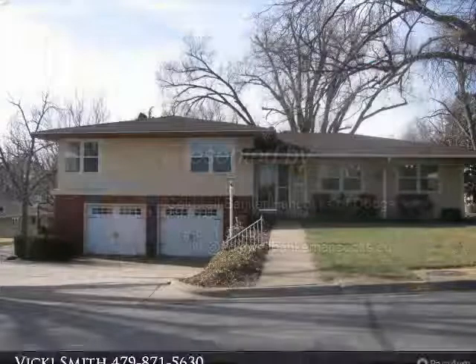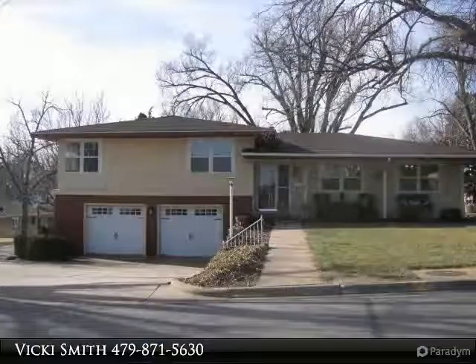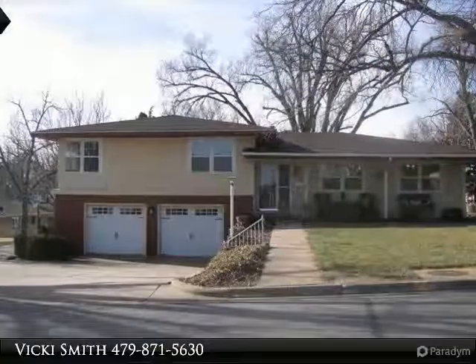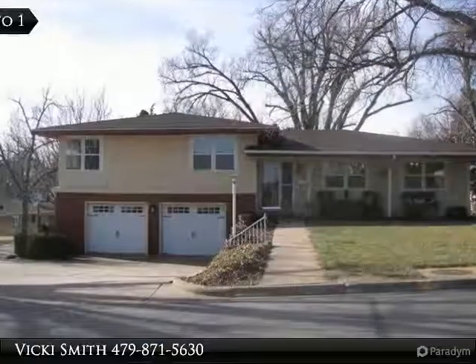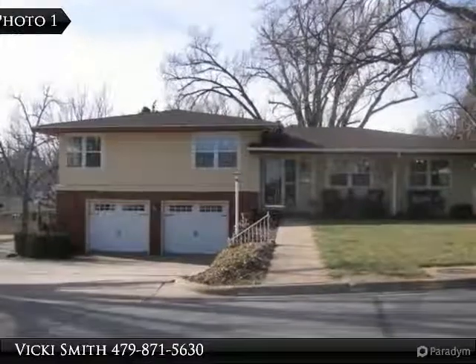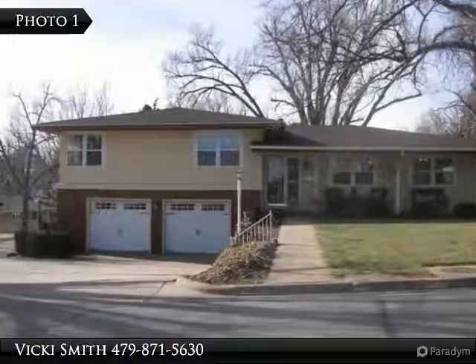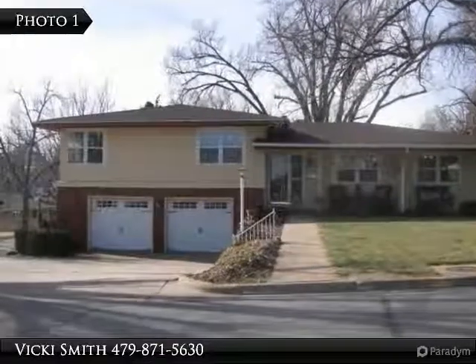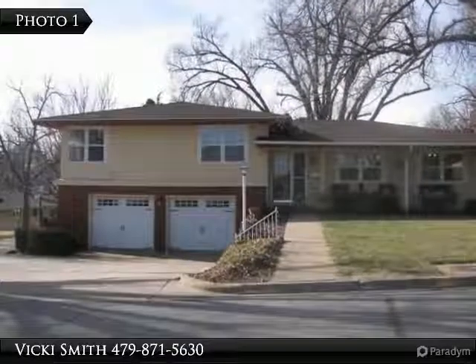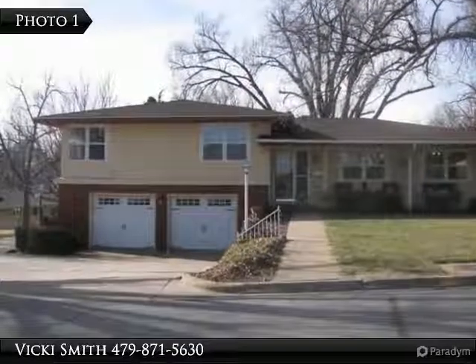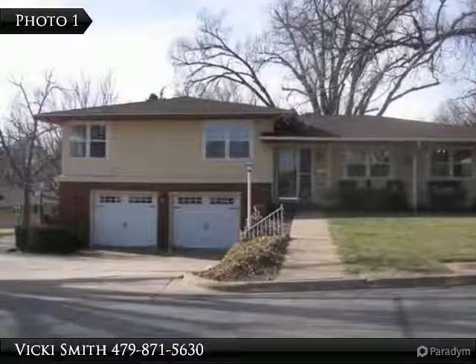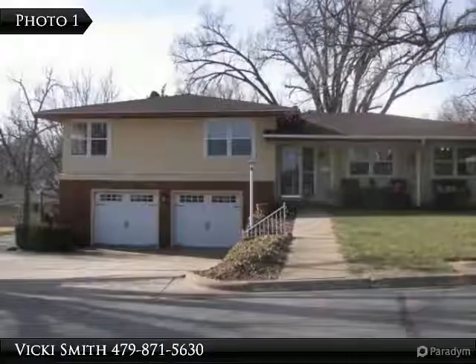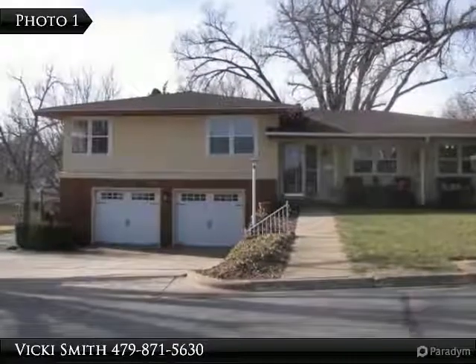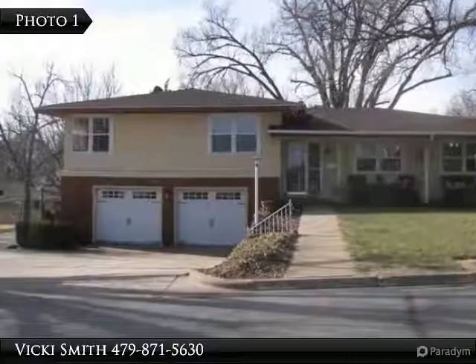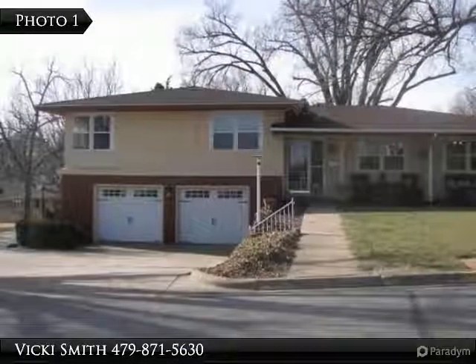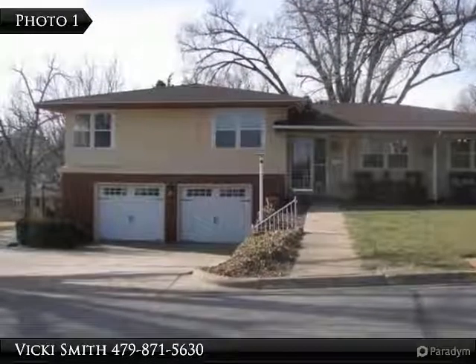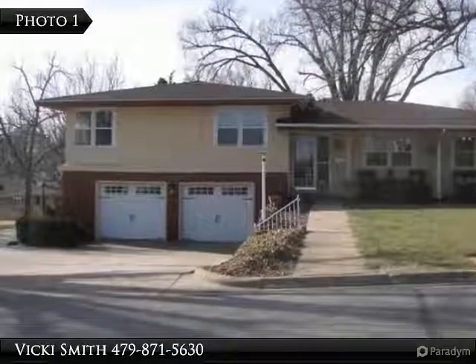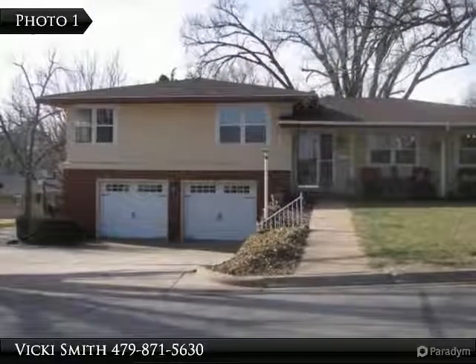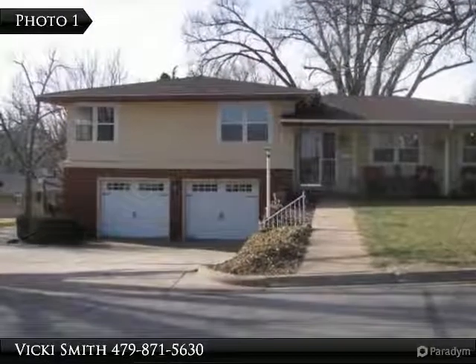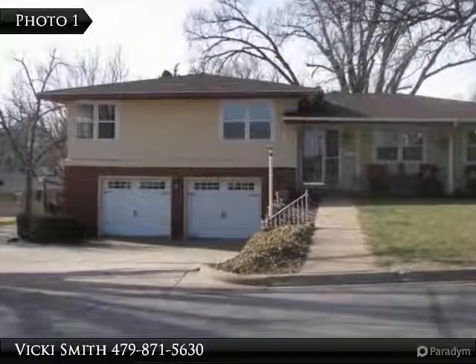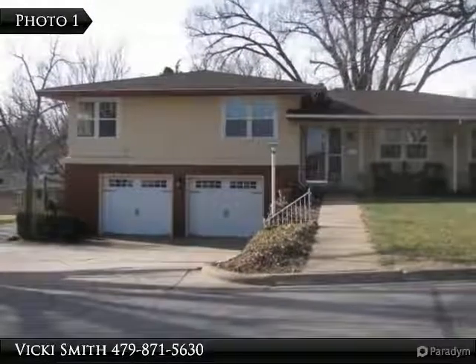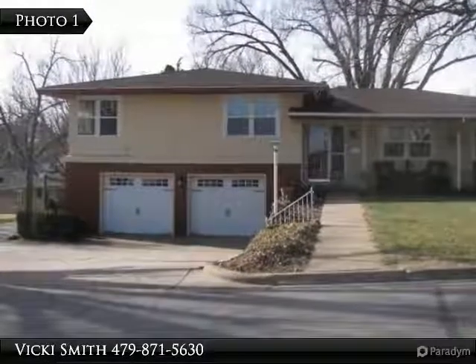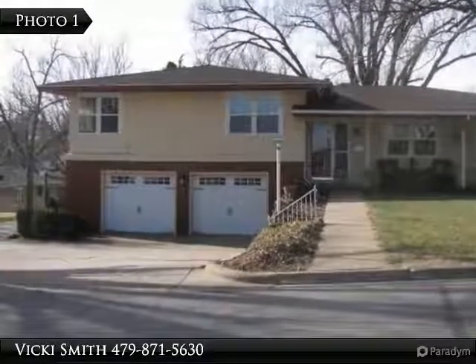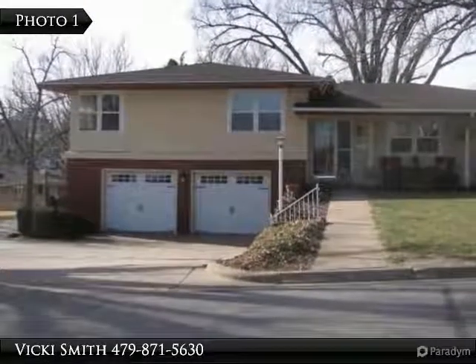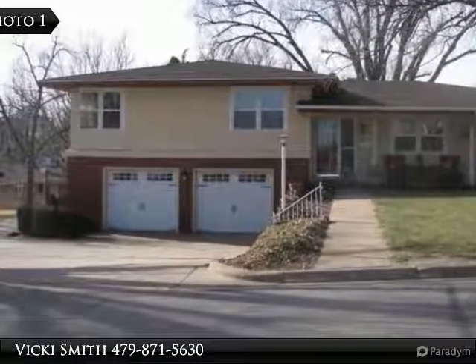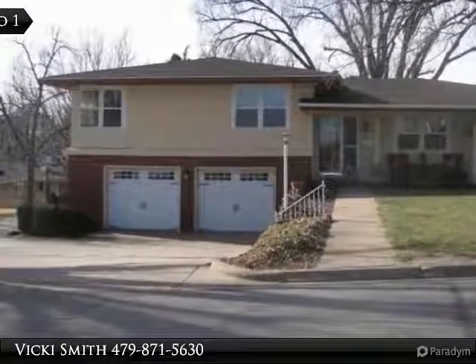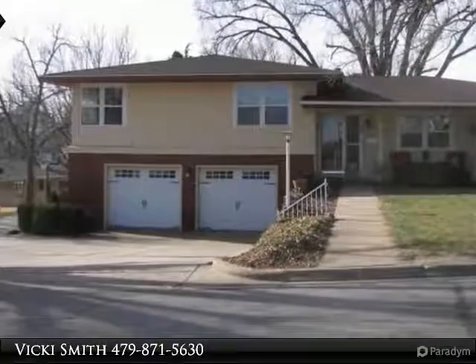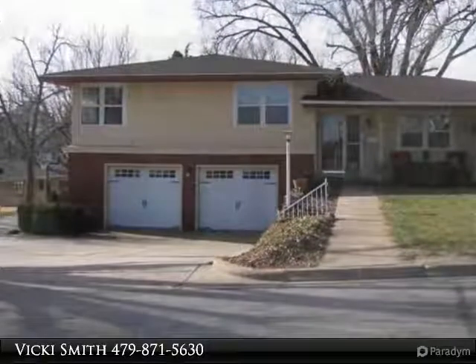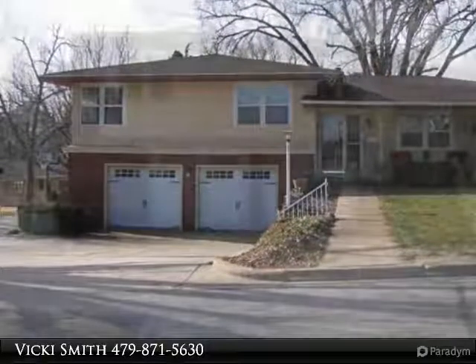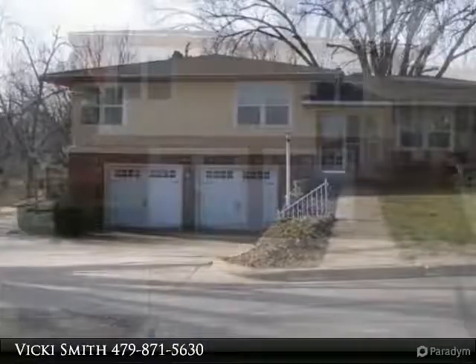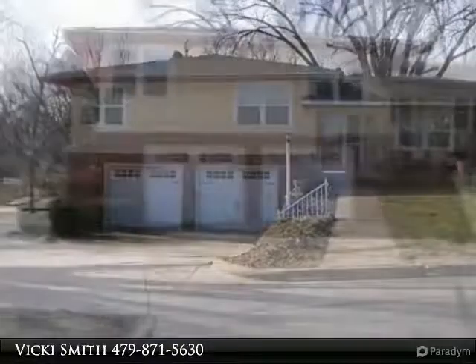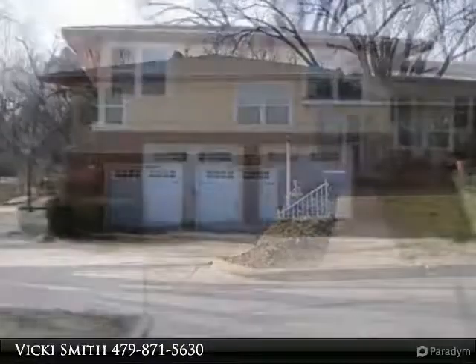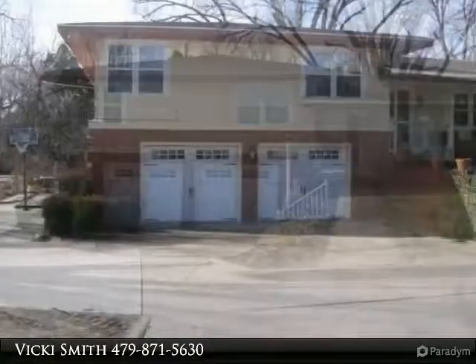This unique quad-level home has over 2700 square feet, four large bedrooms and three full bathrooms.